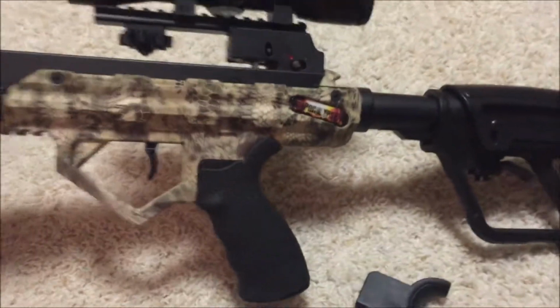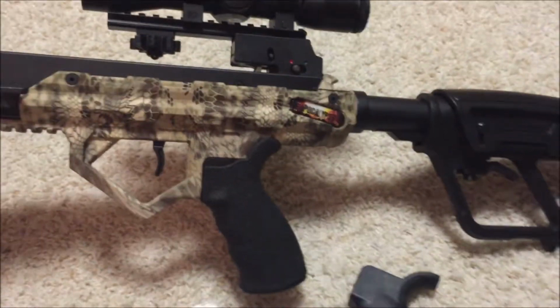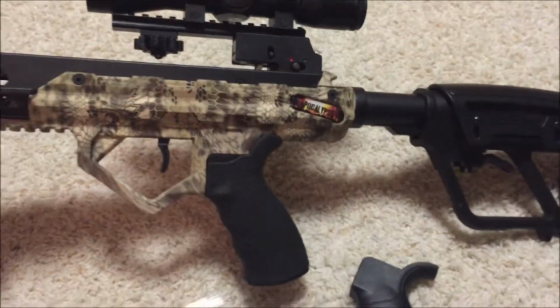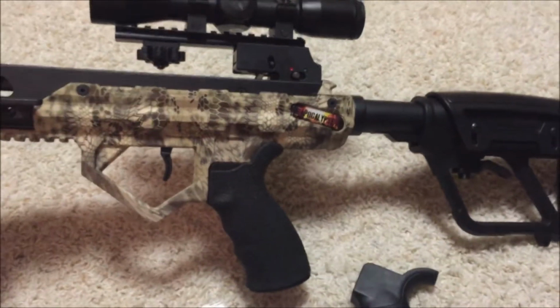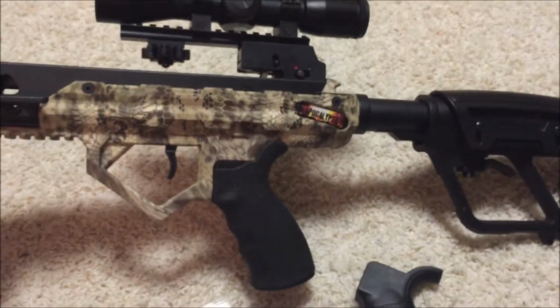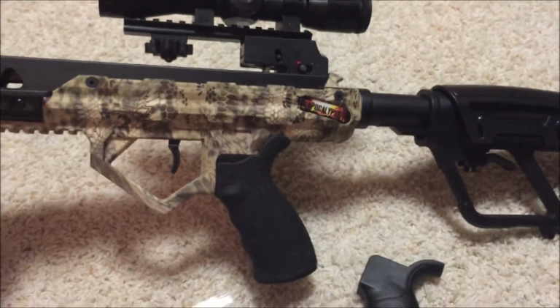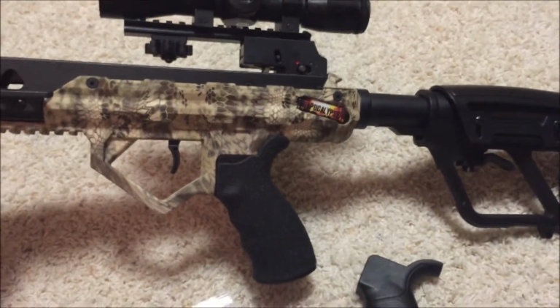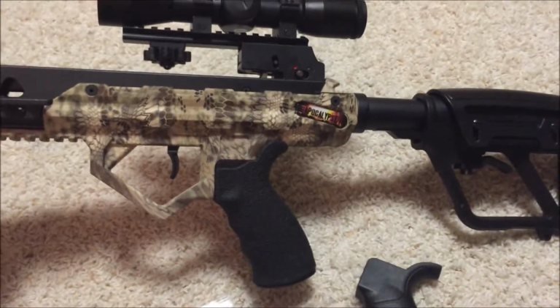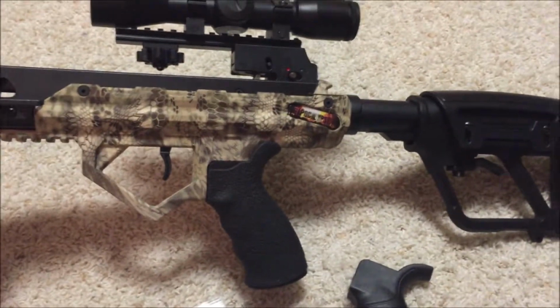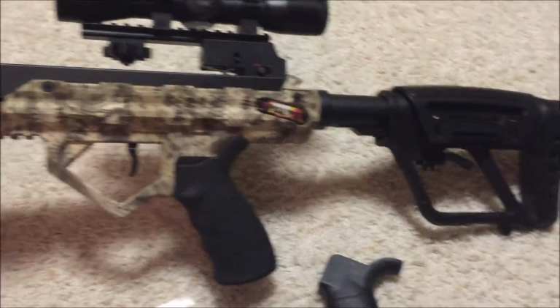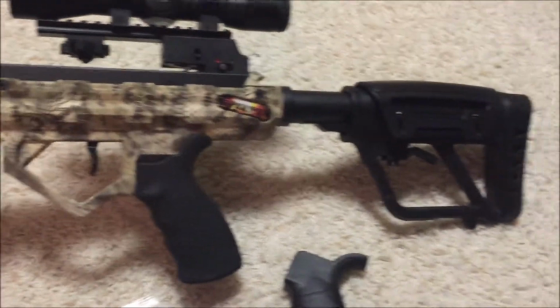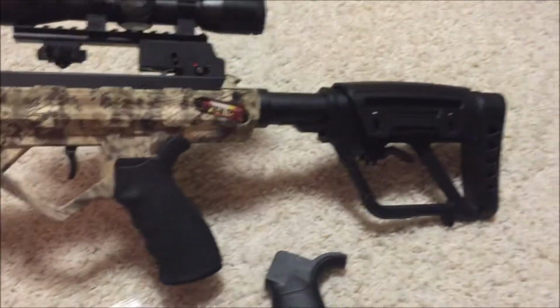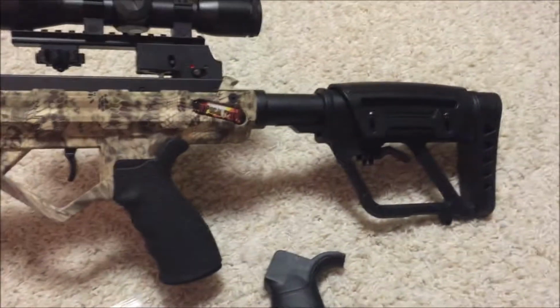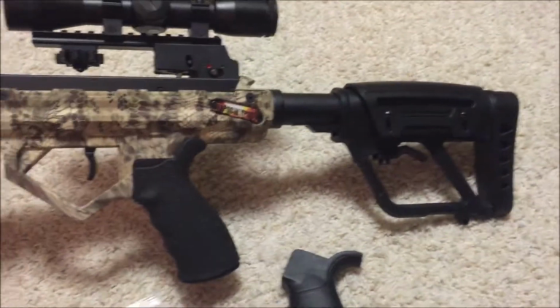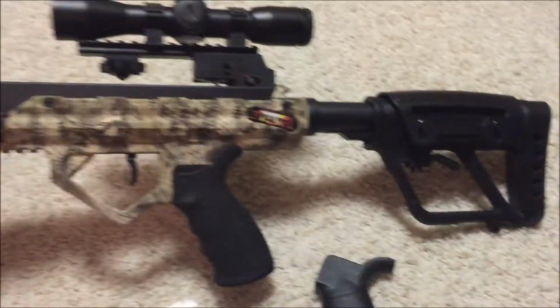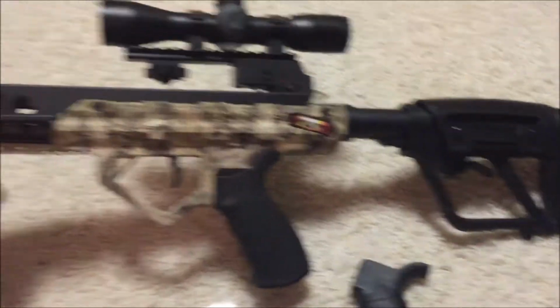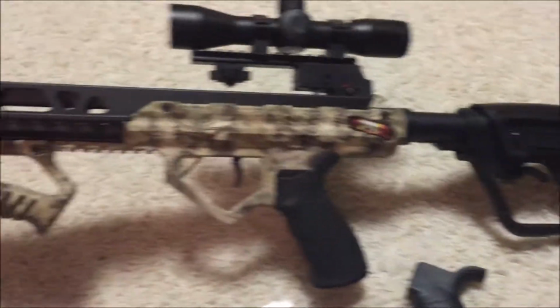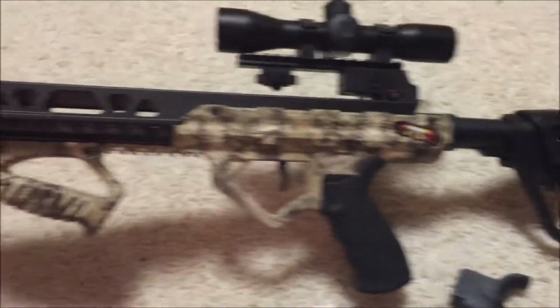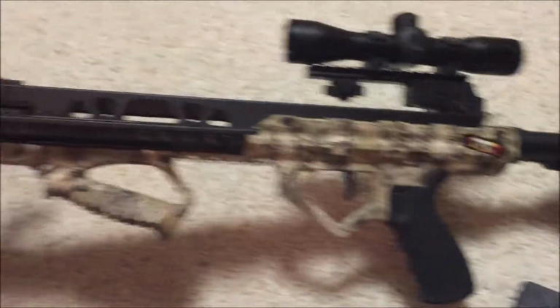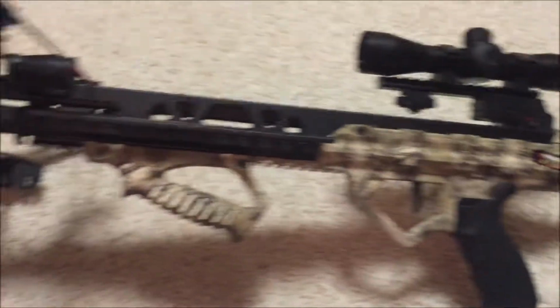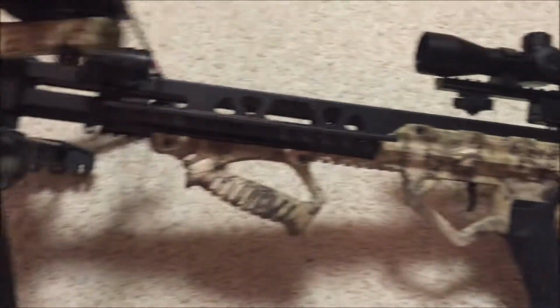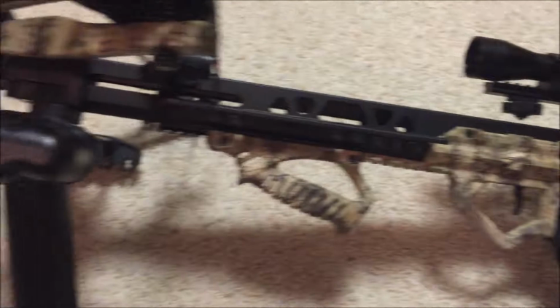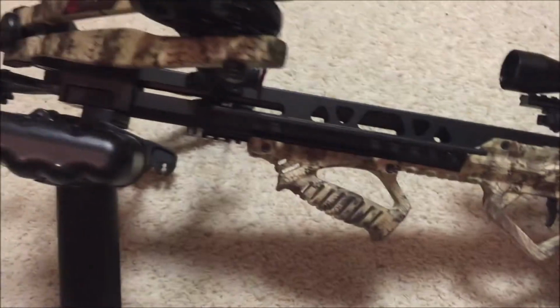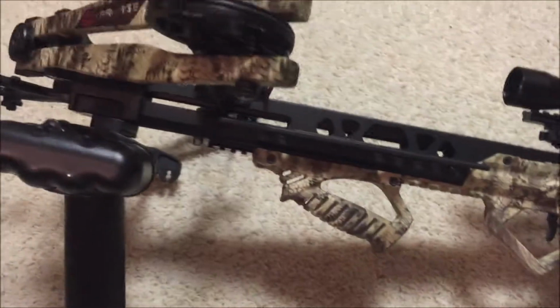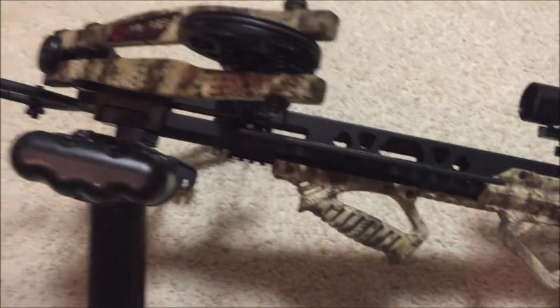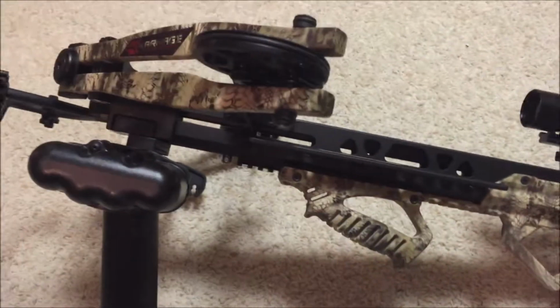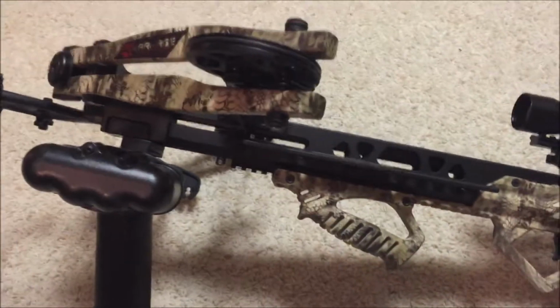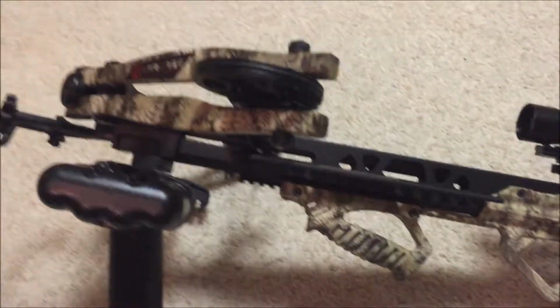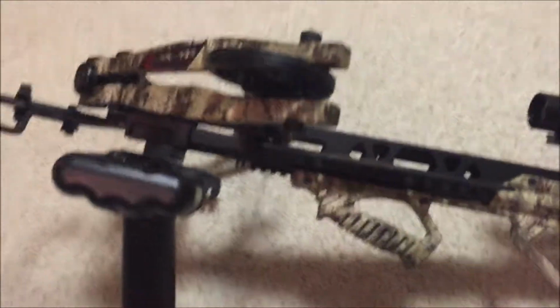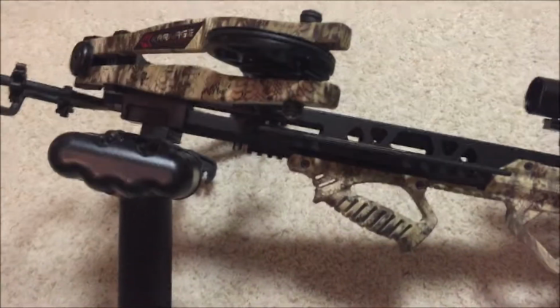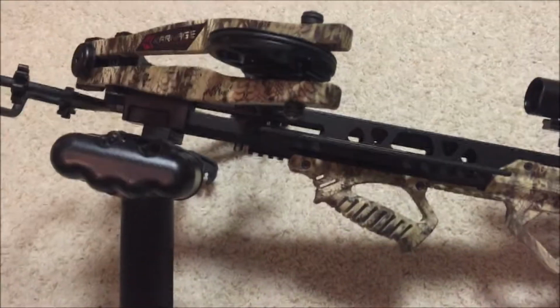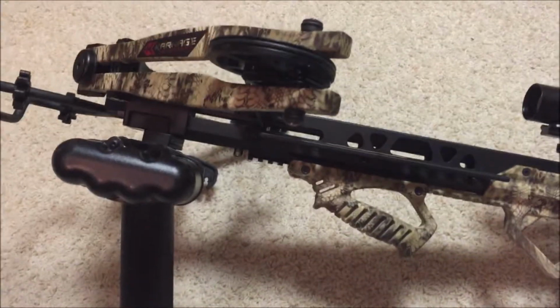I like the way it feels and look forward to shooting this thing. Have a nice day.